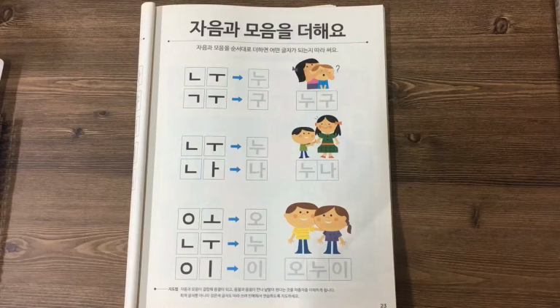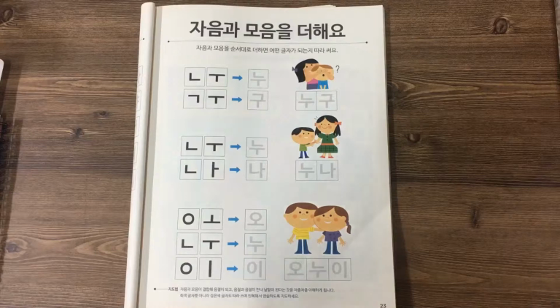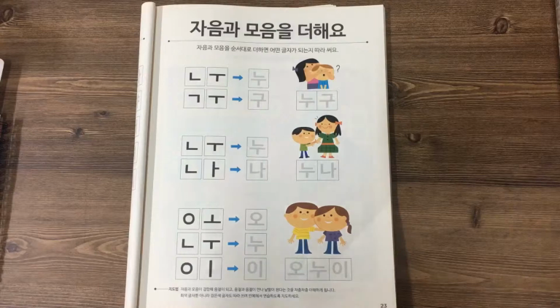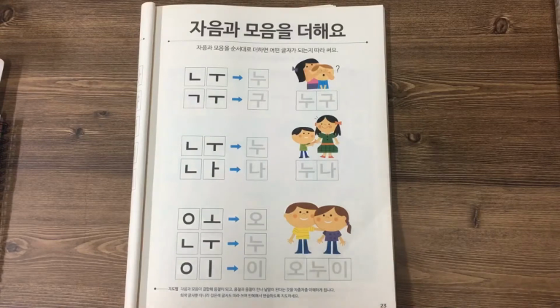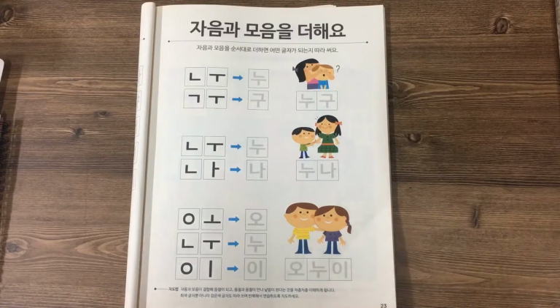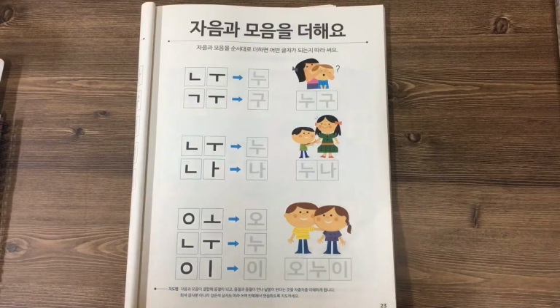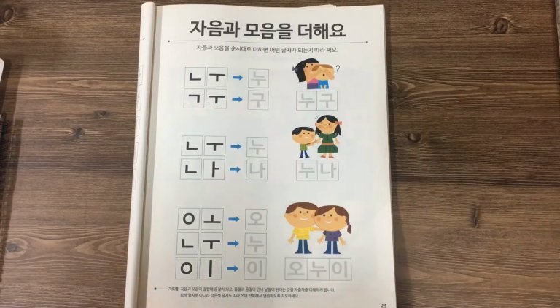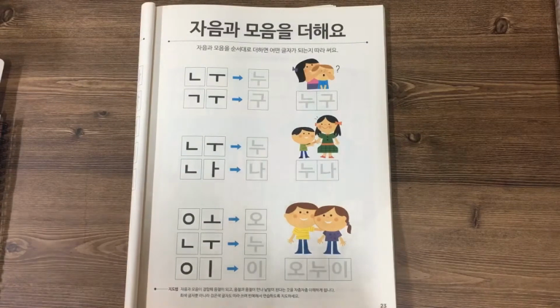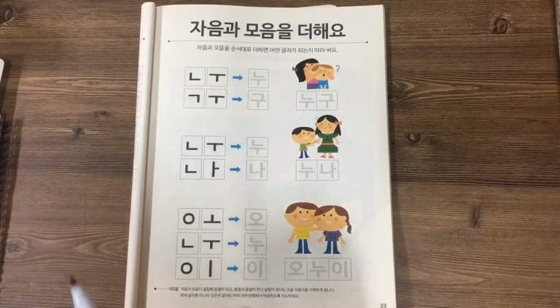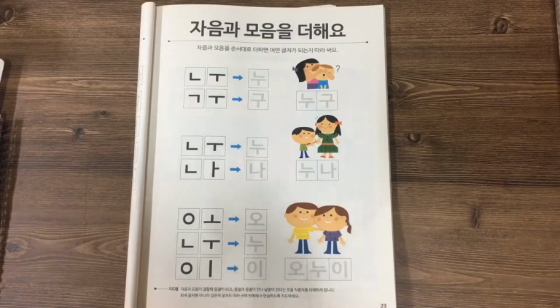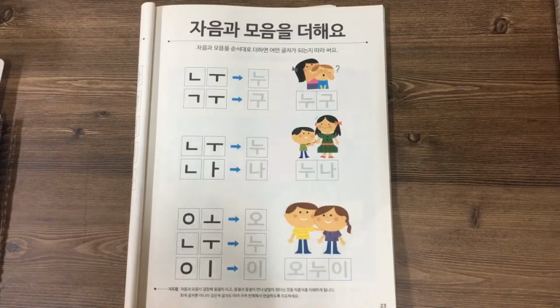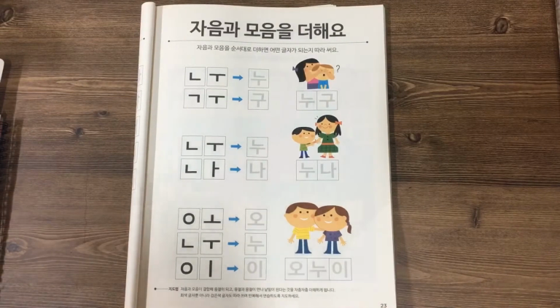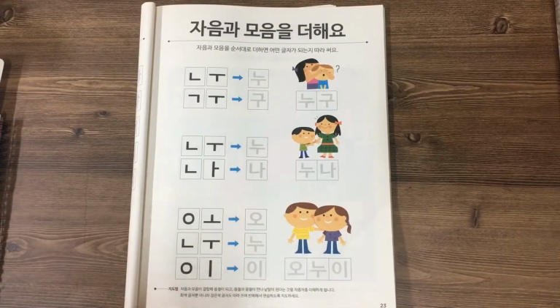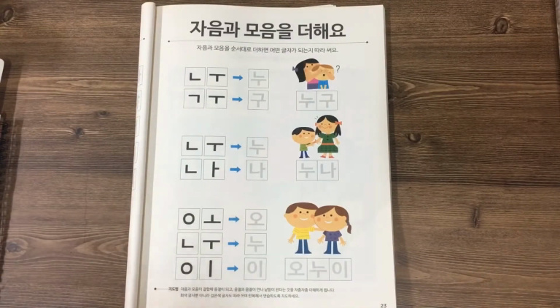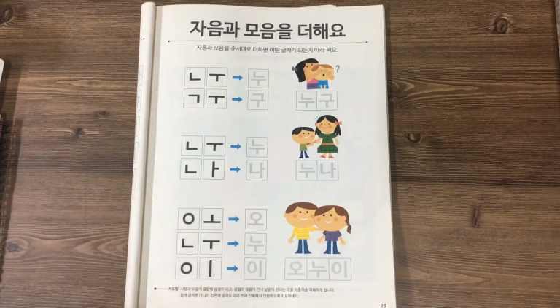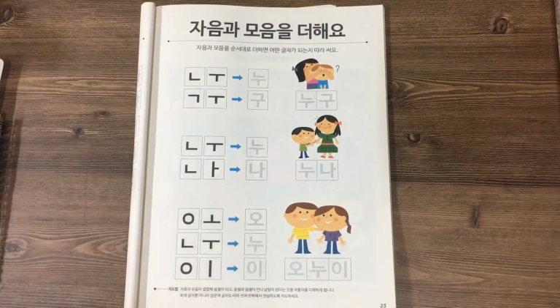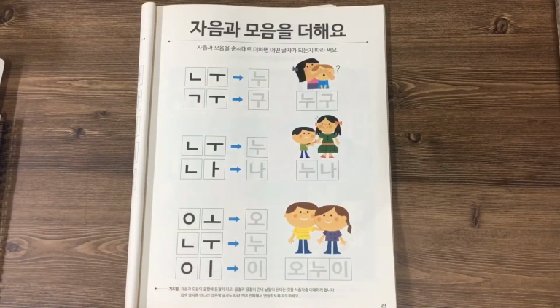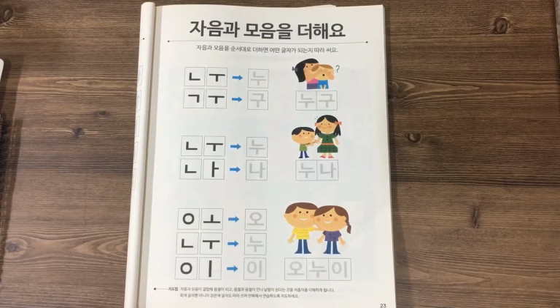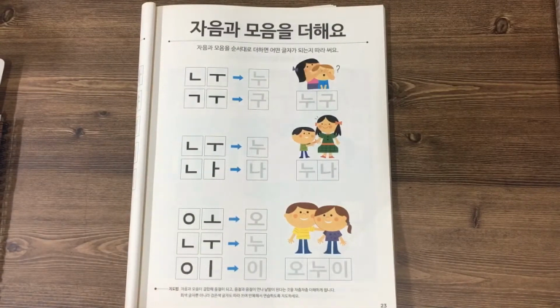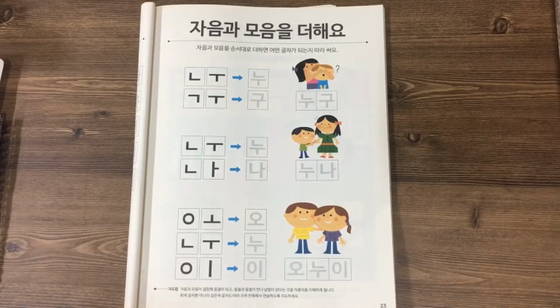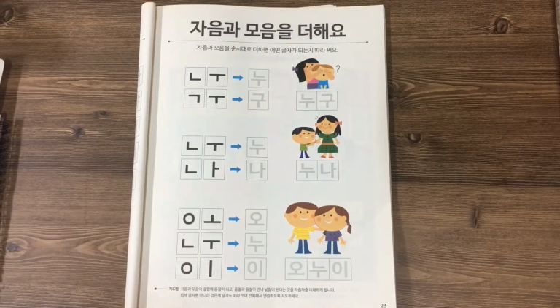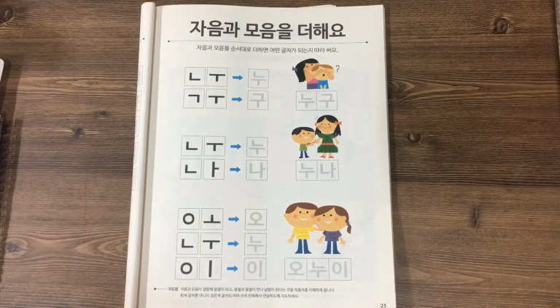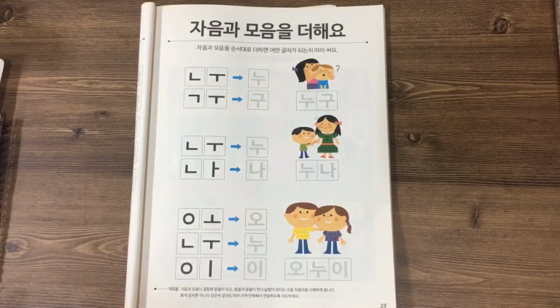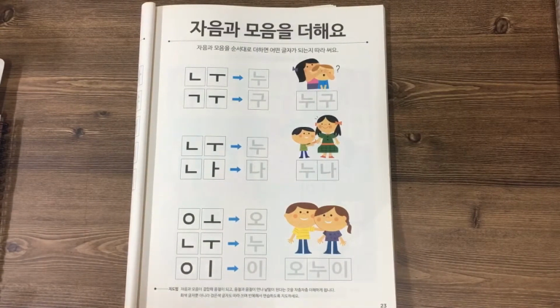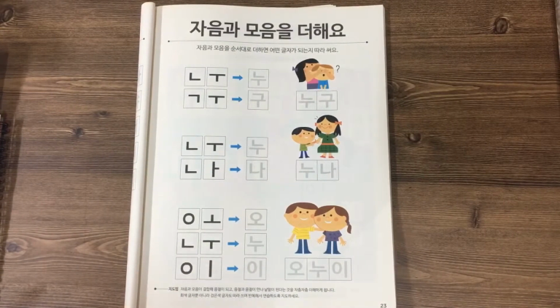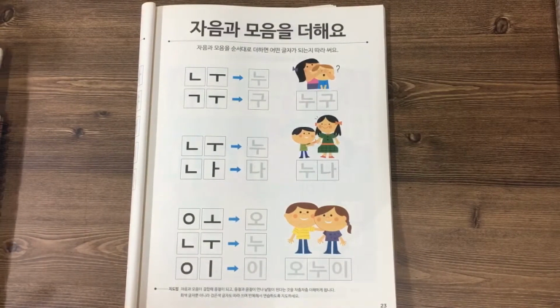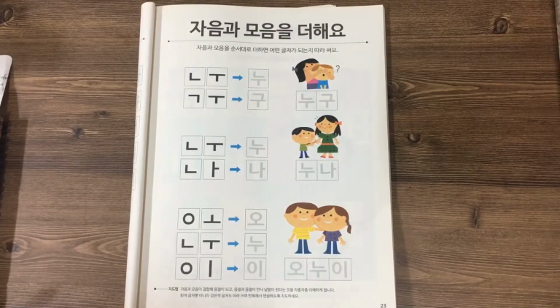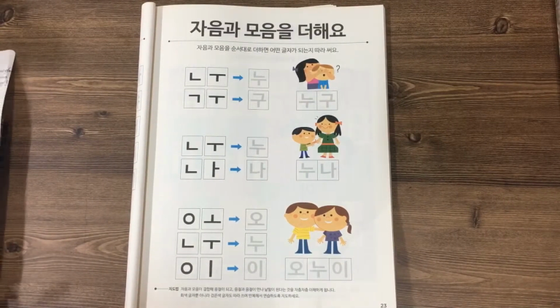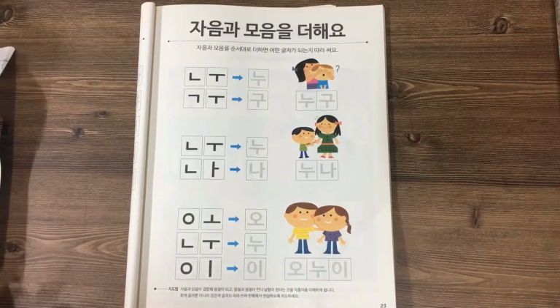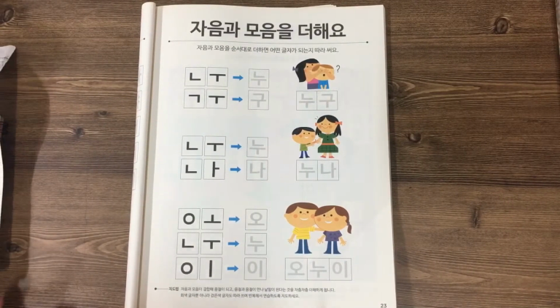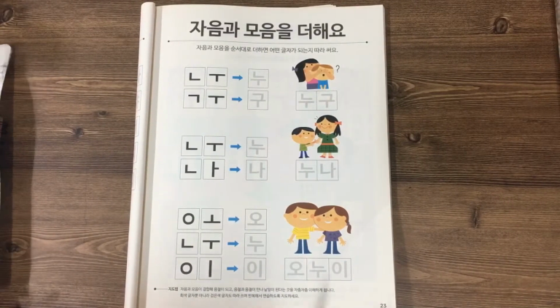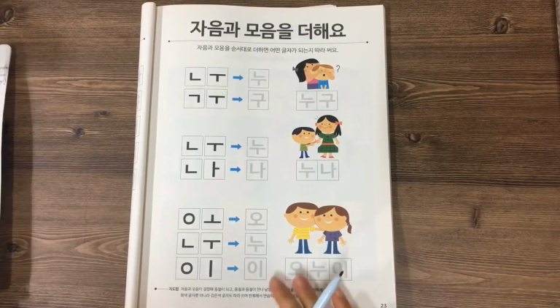Hello everyone. Today we are going to study short words in Korean.